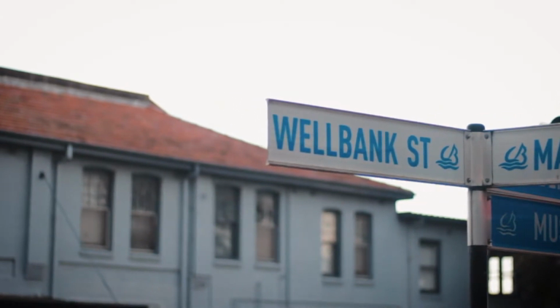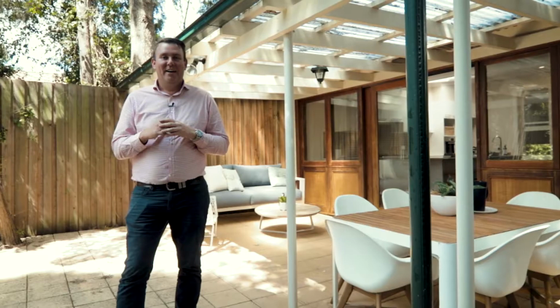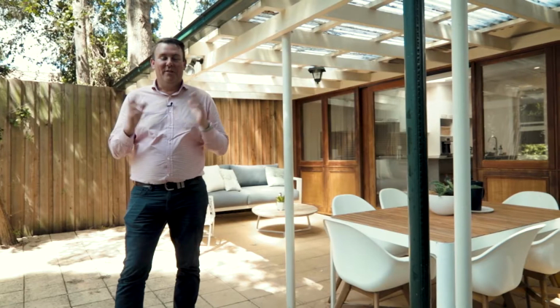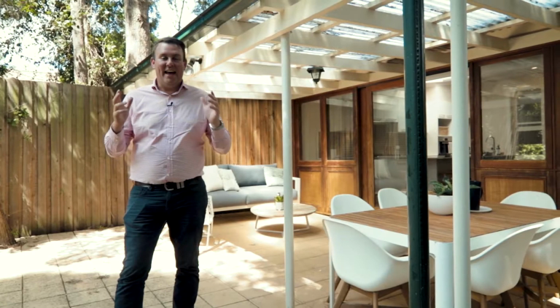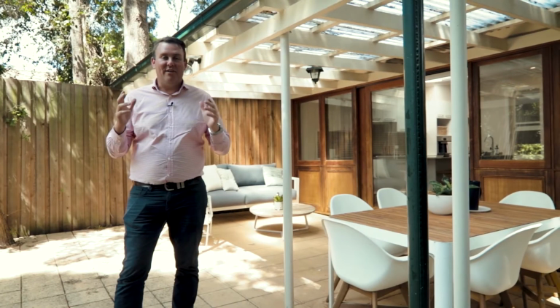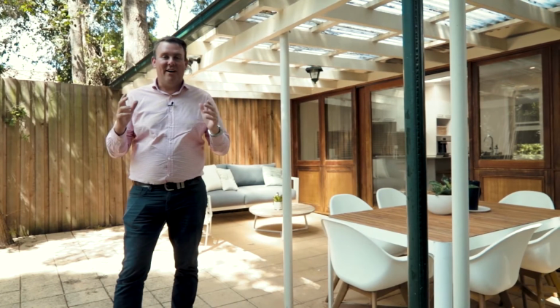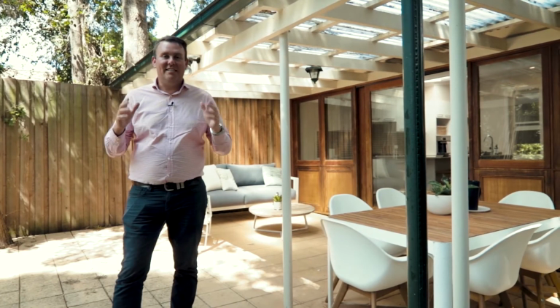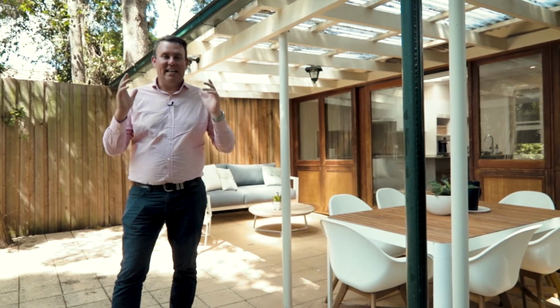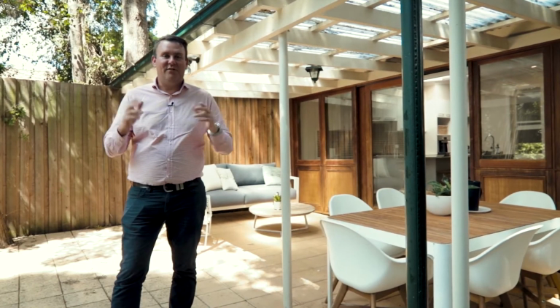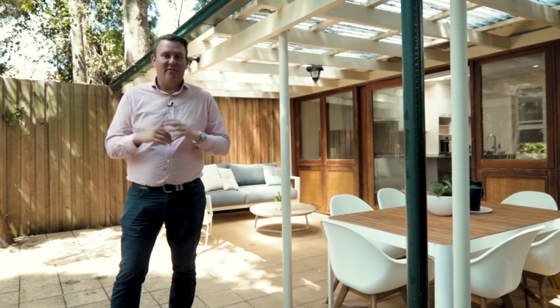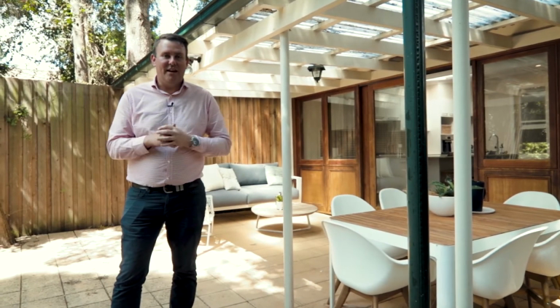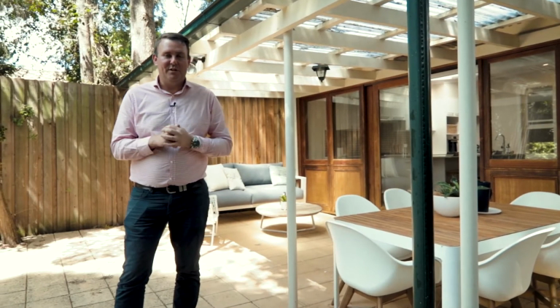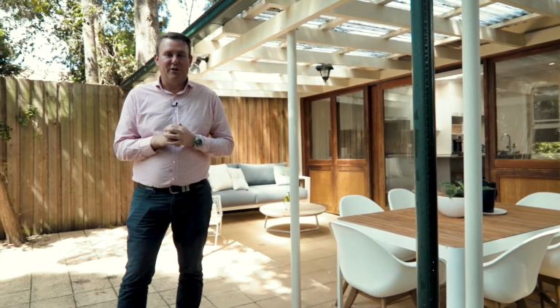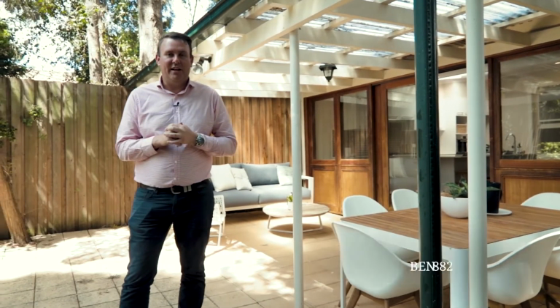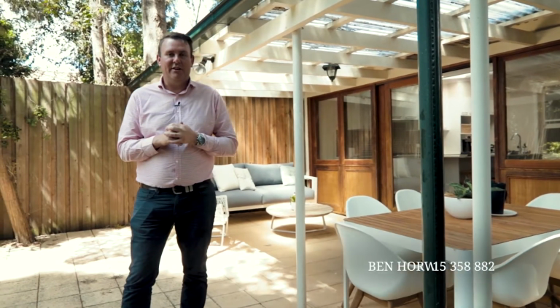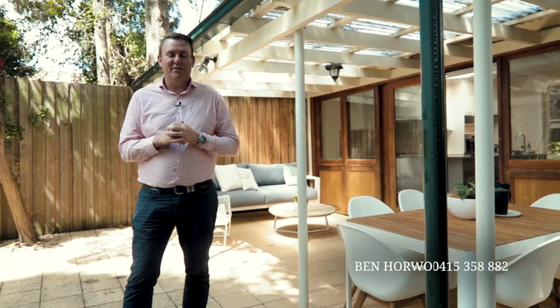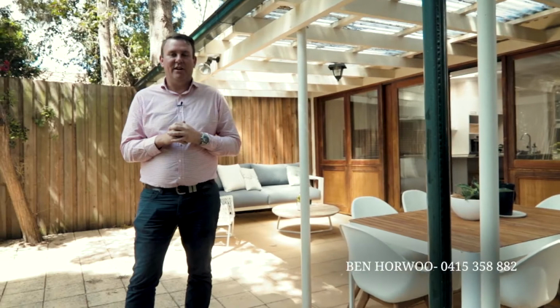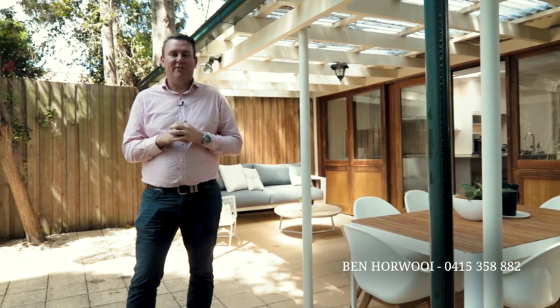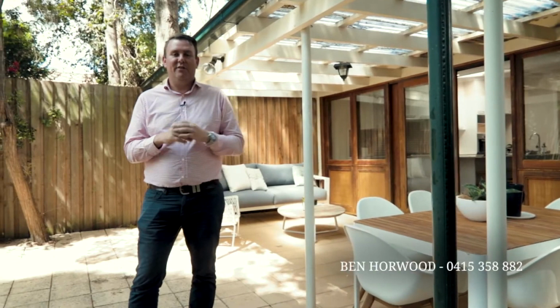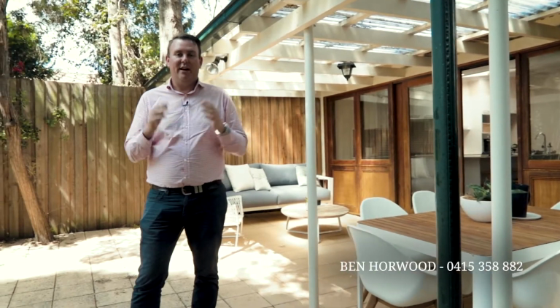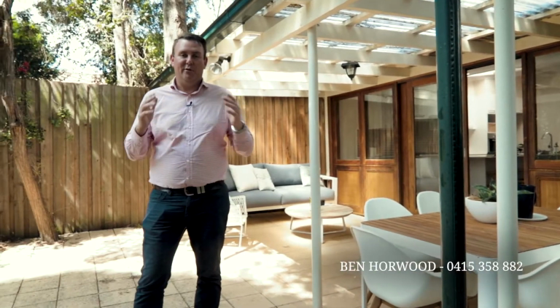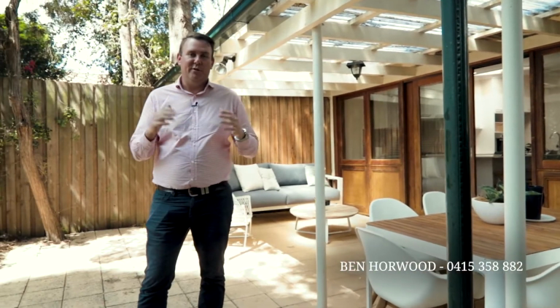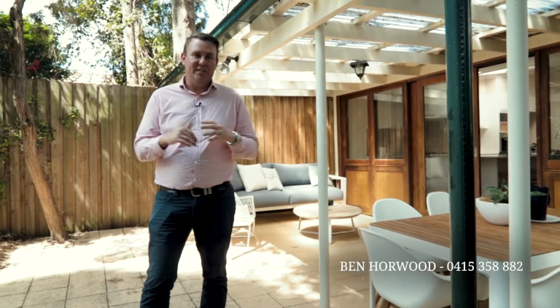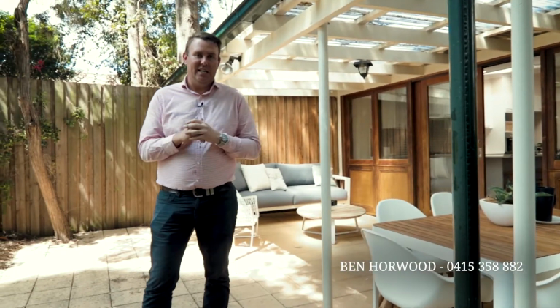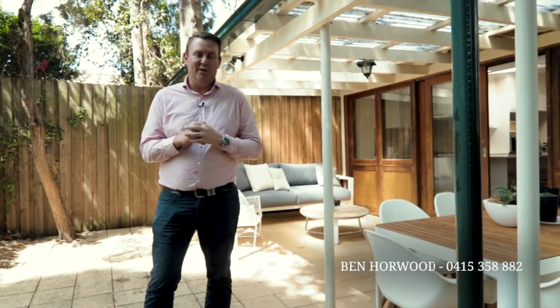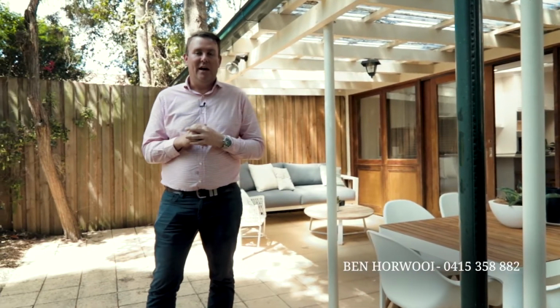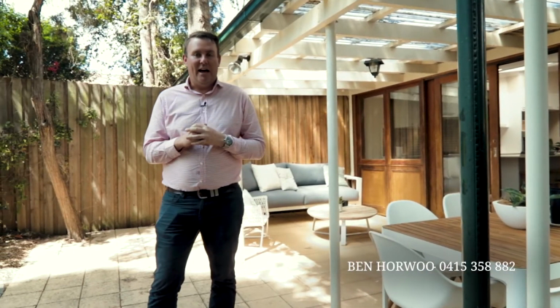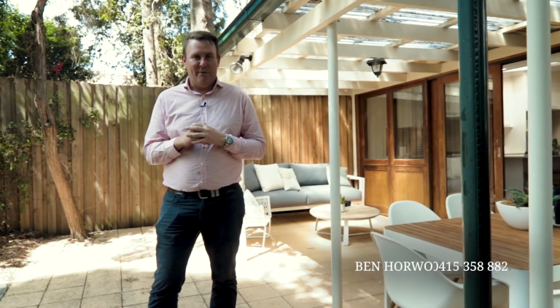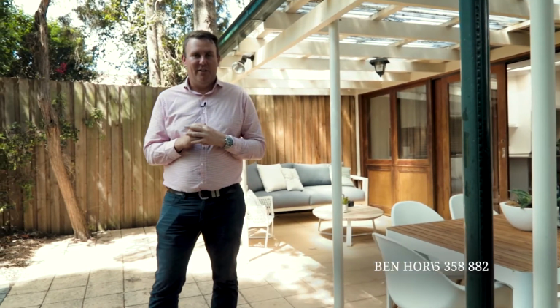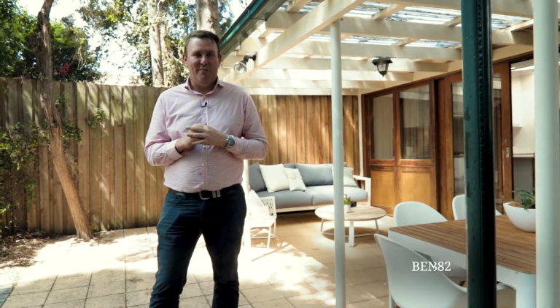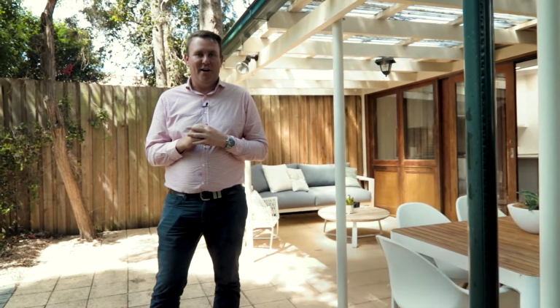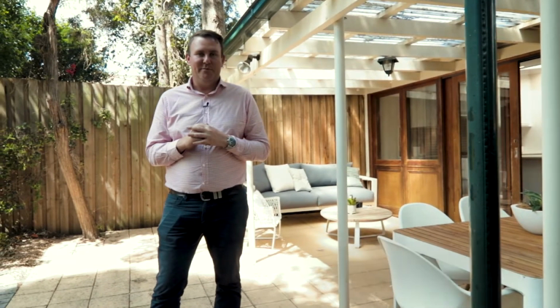Well there you have it guys, that's 5 Napier Street here in North Strathfield, and I look forward to seeing you at one of the open homes.